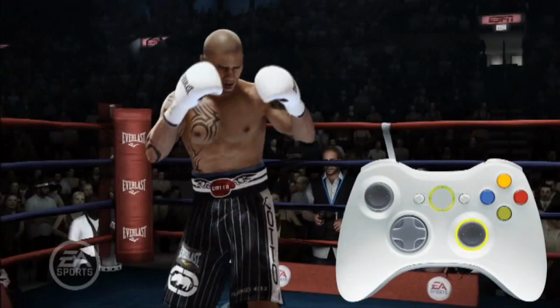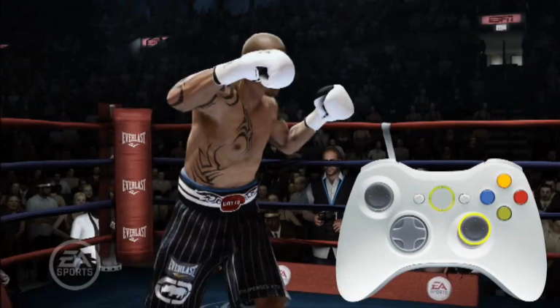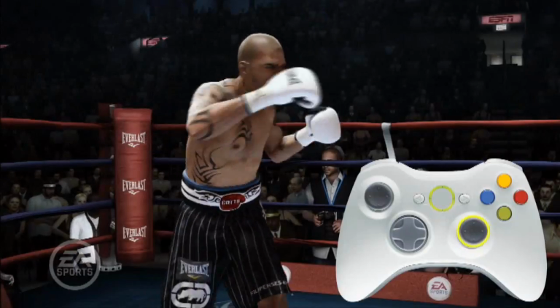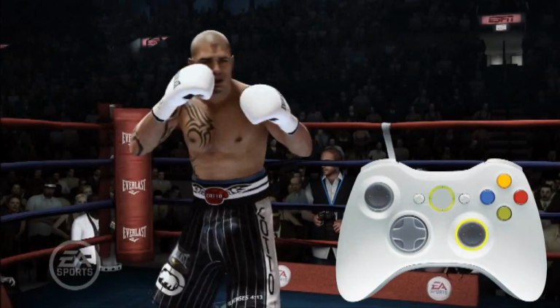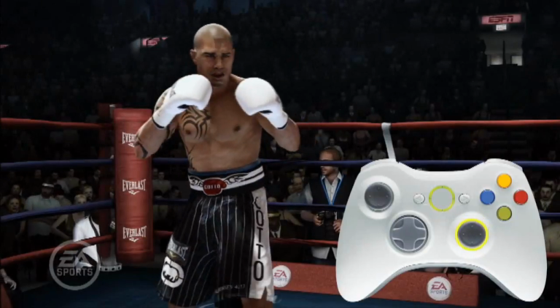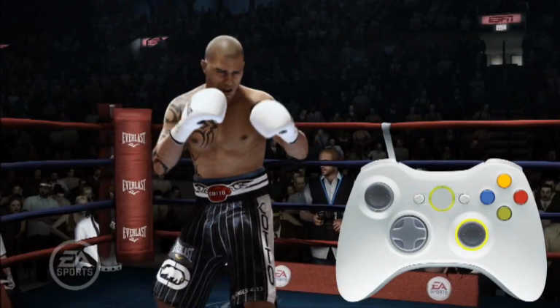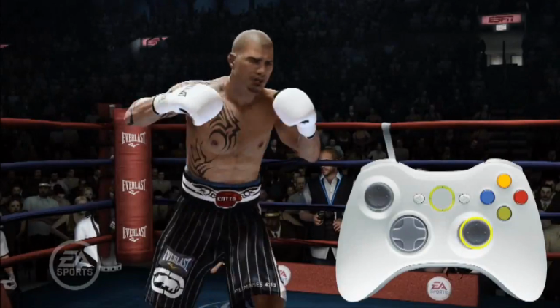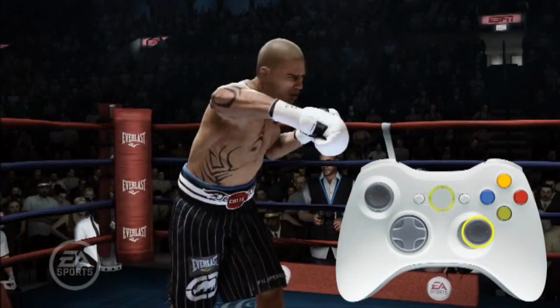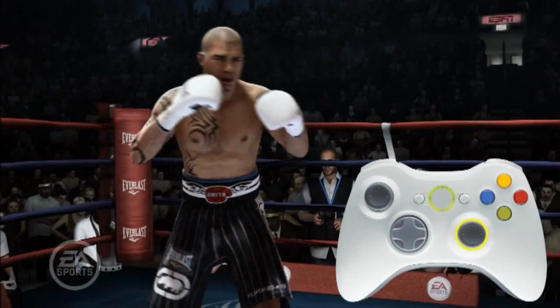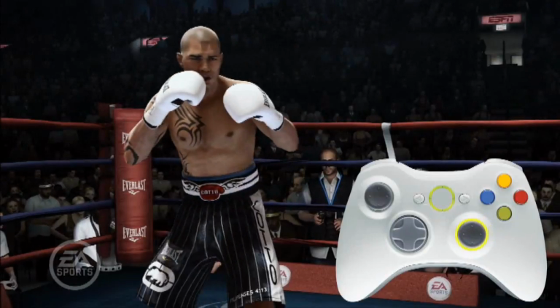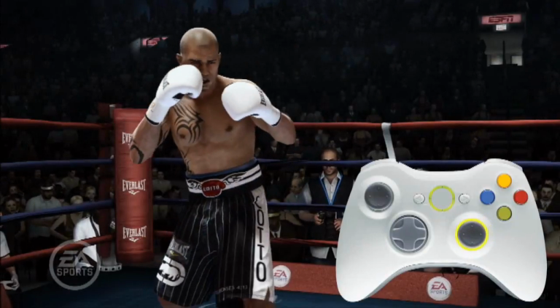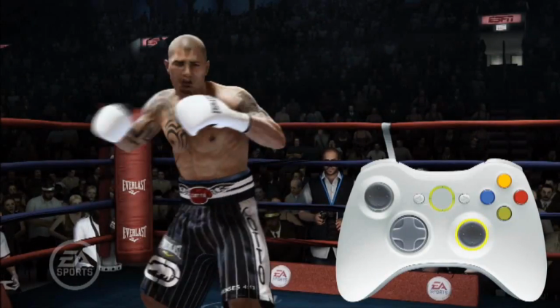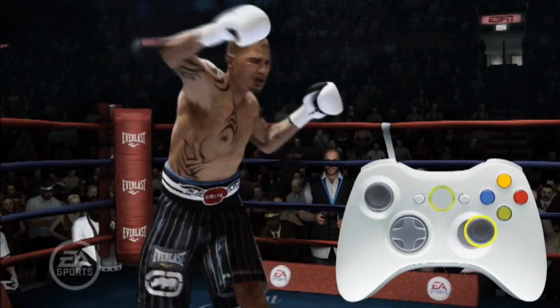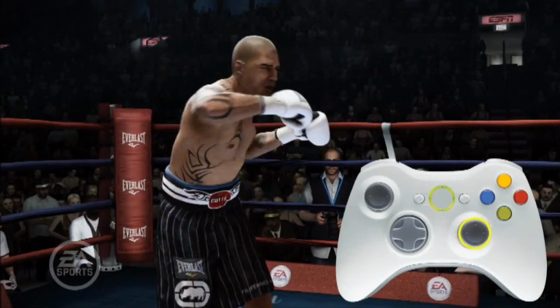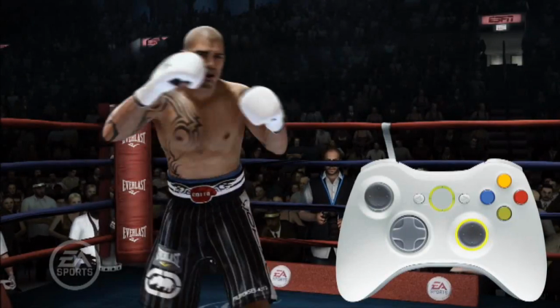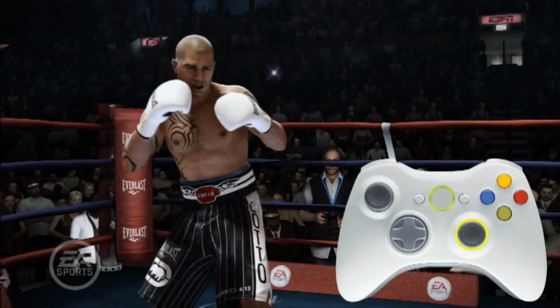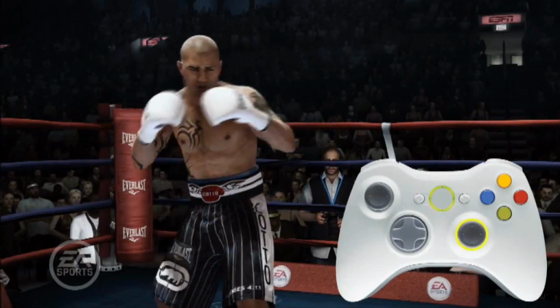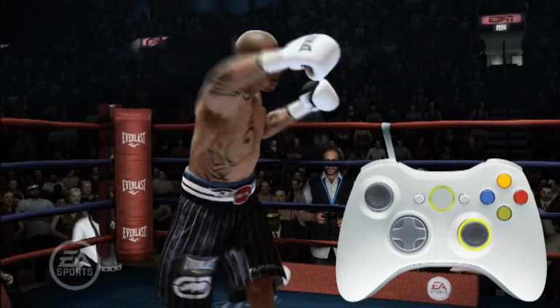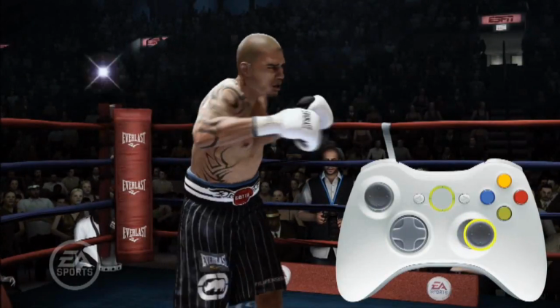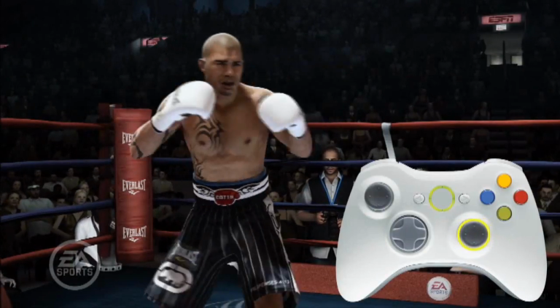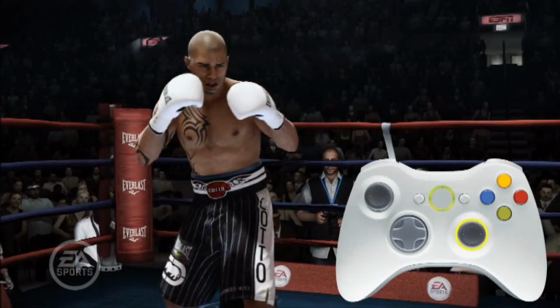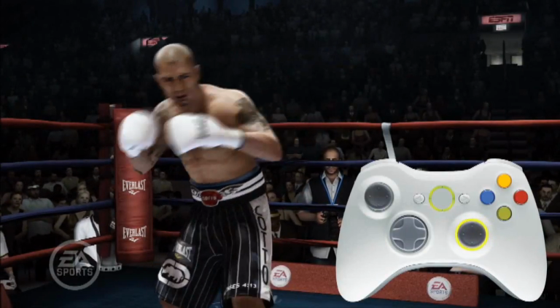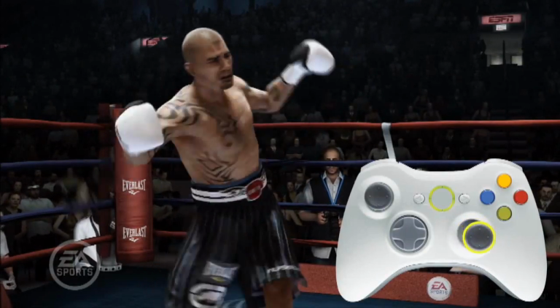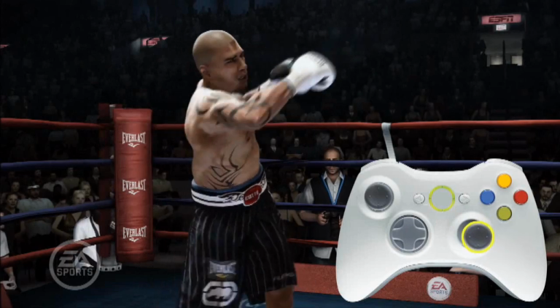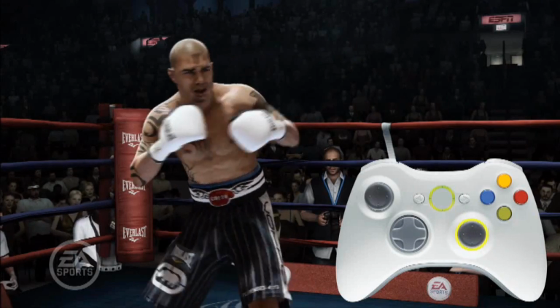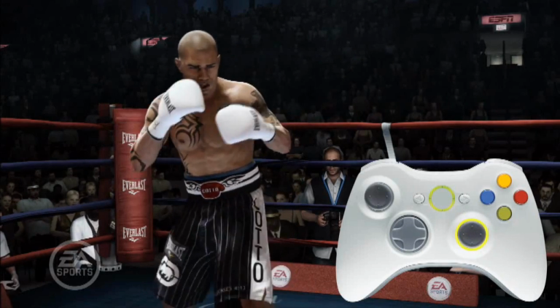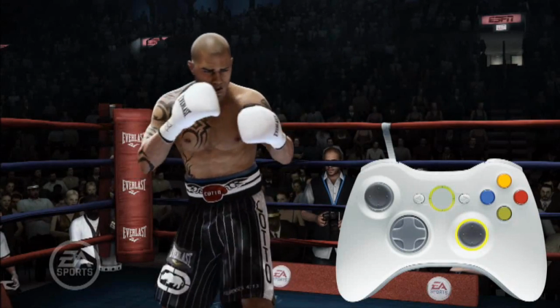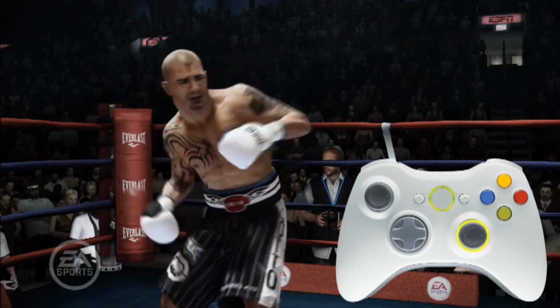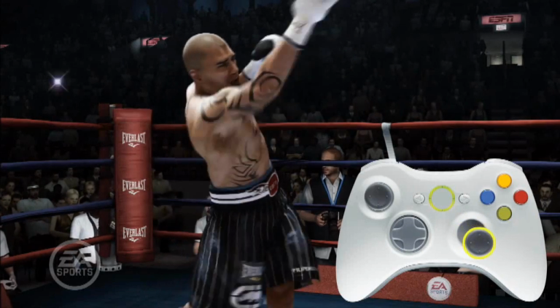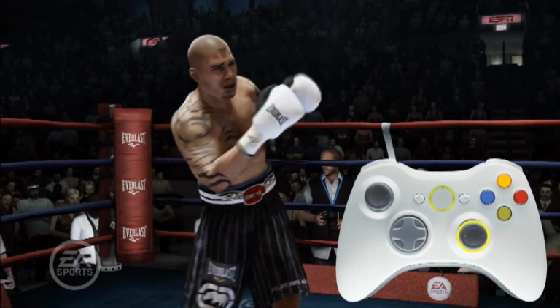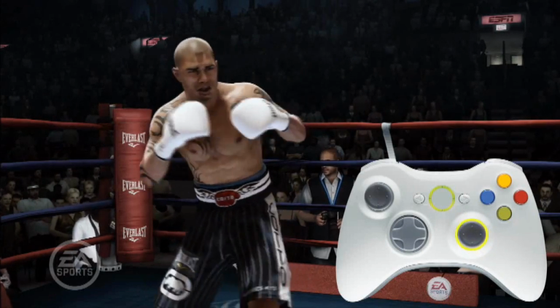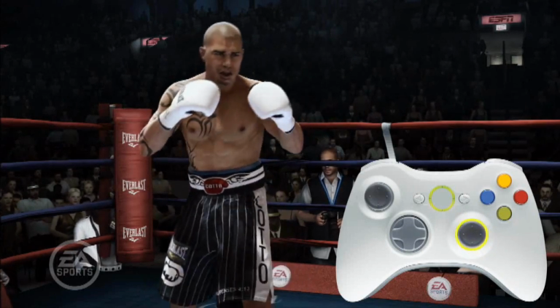As you flick the stick in different directions, the boxer will throw a variety of straights, overhand hooks, hooks, hookercutts, and uppercuts.